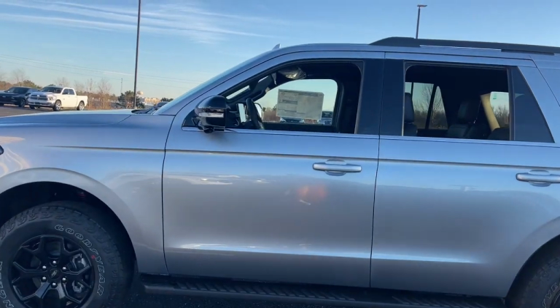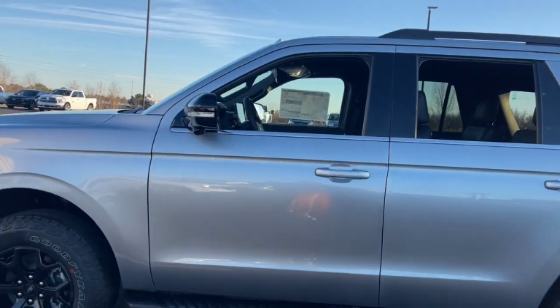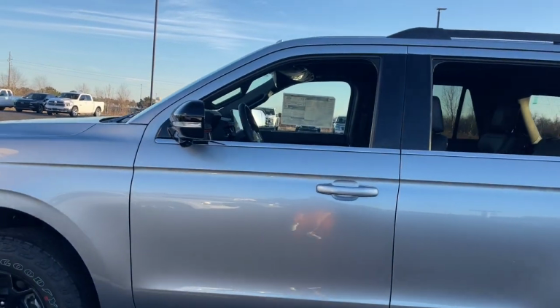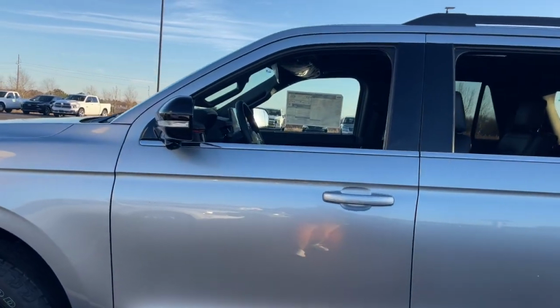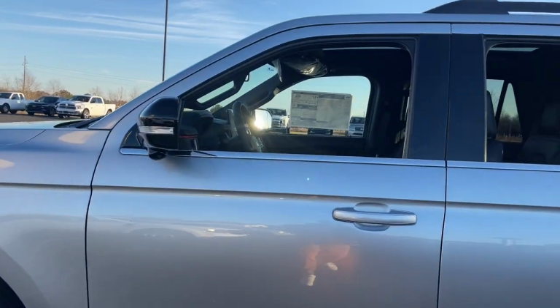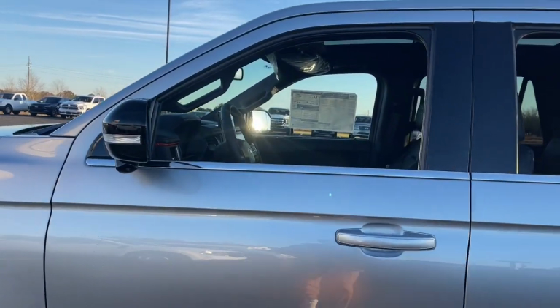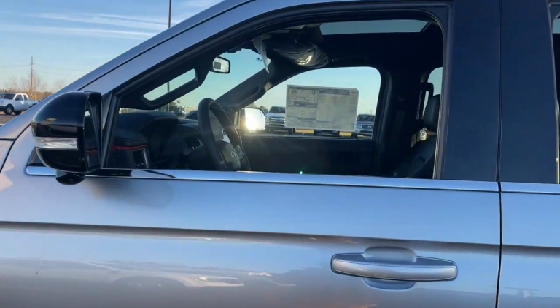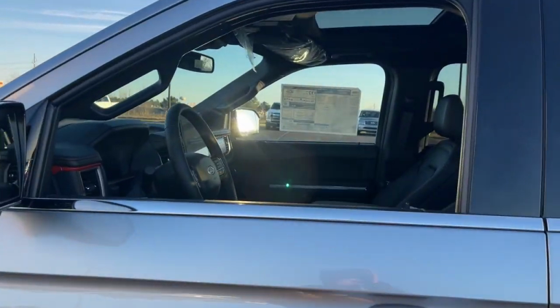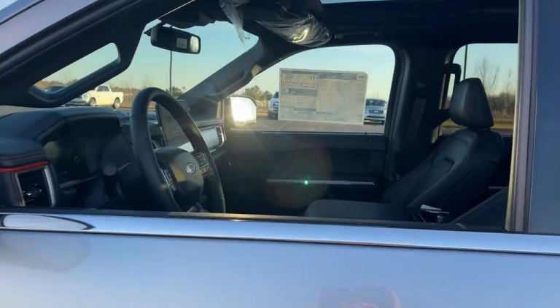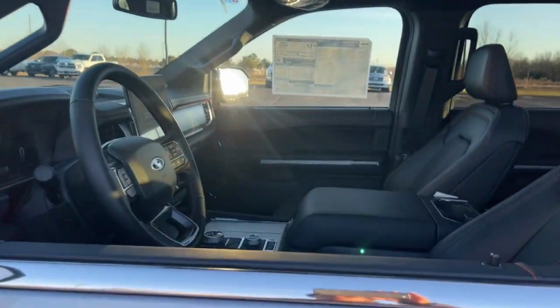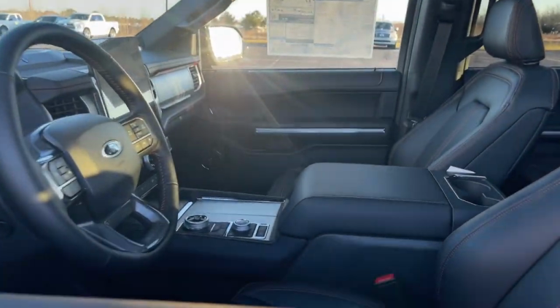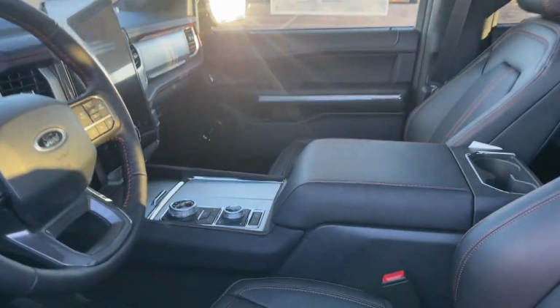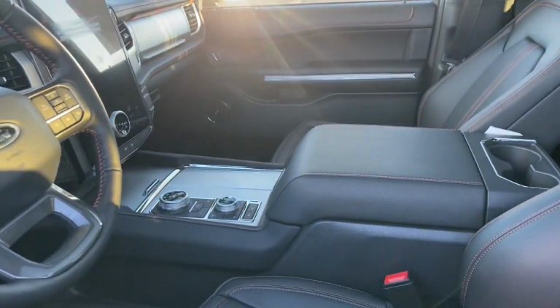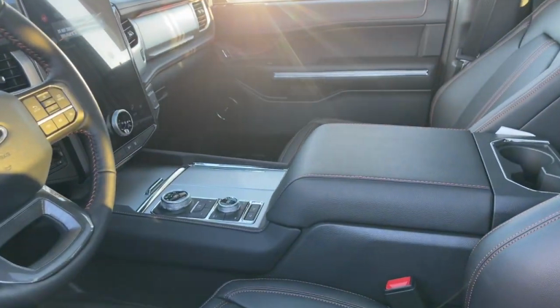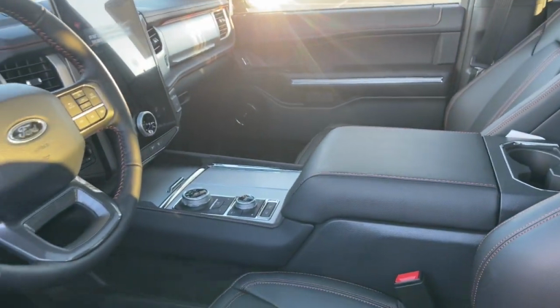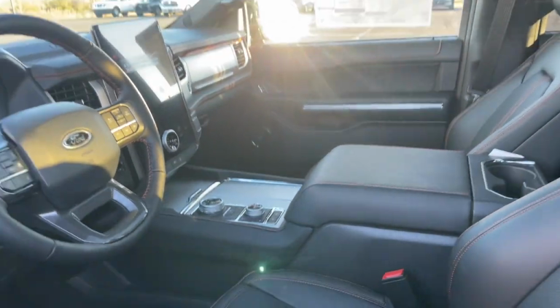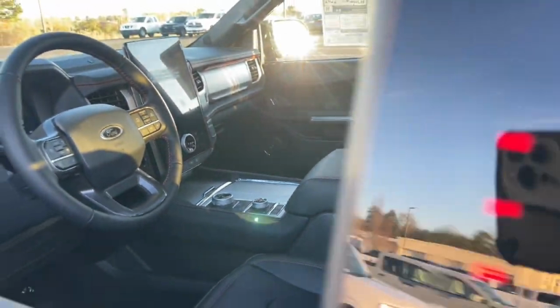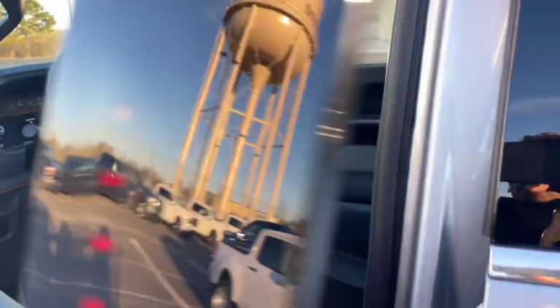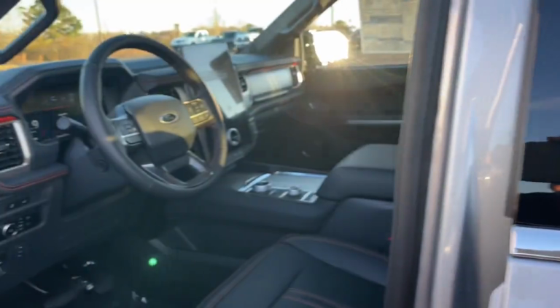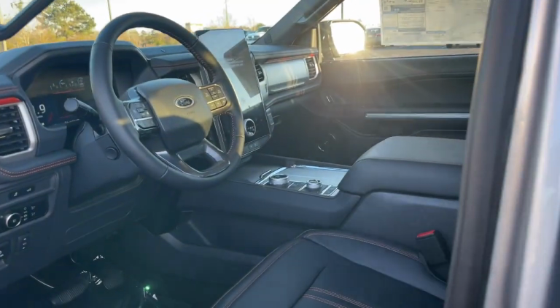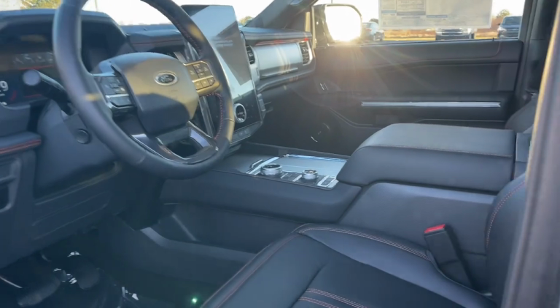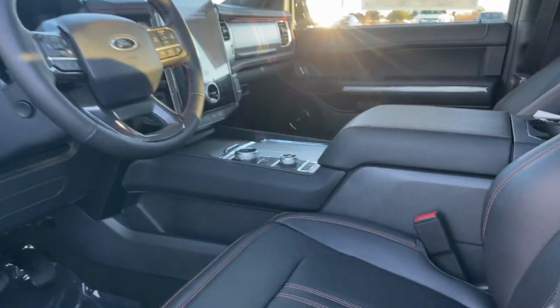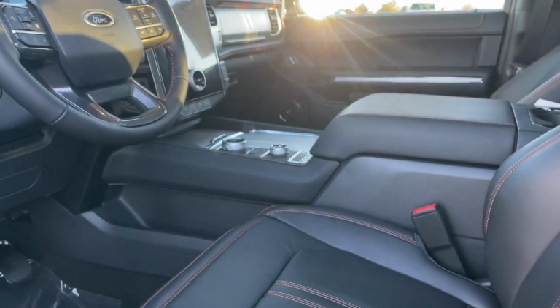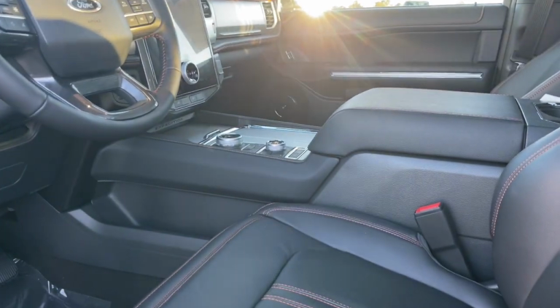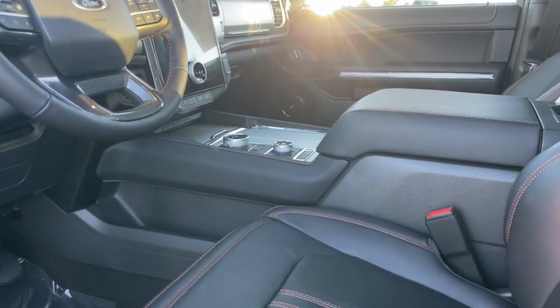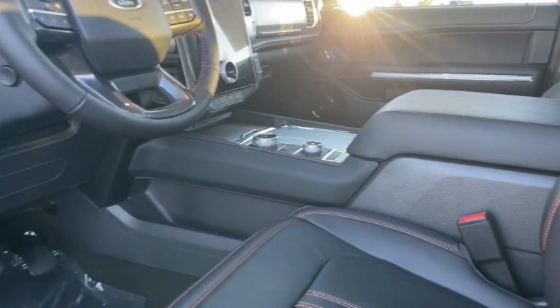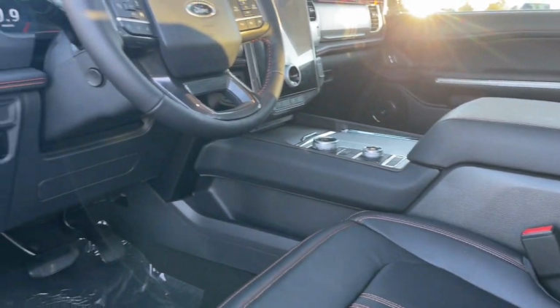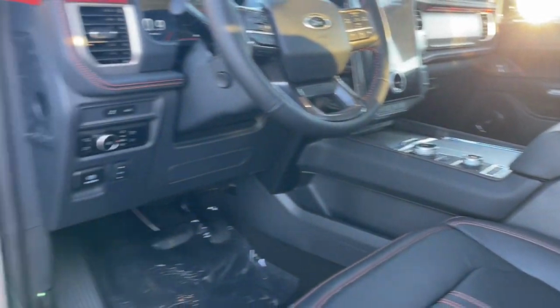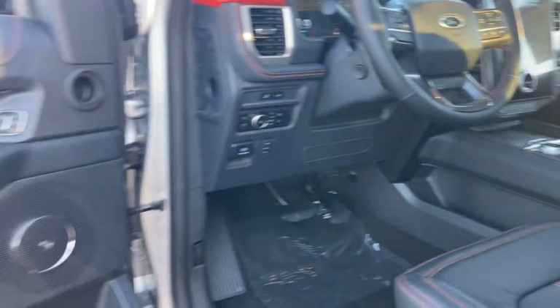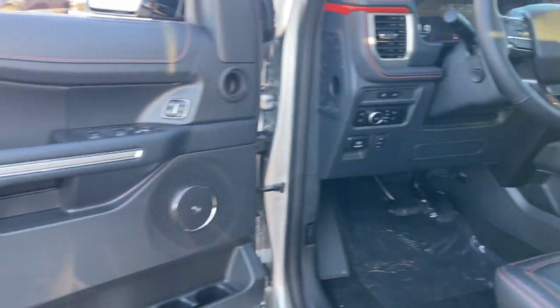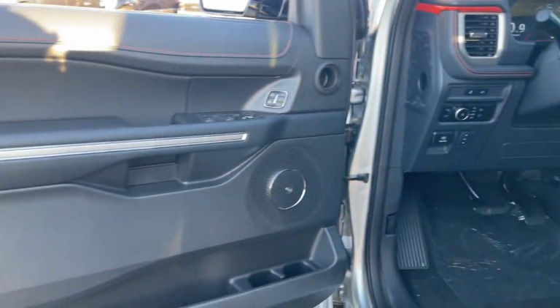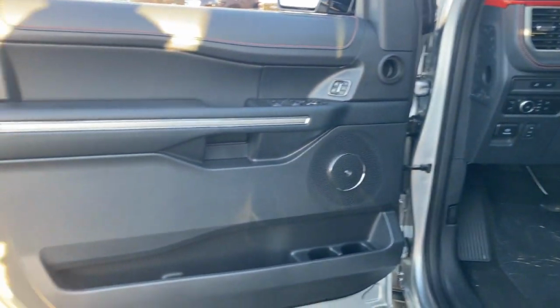Its spacious interior, cavernous cargo capacity, and premium amenities bring sophistication and style to every adventure.